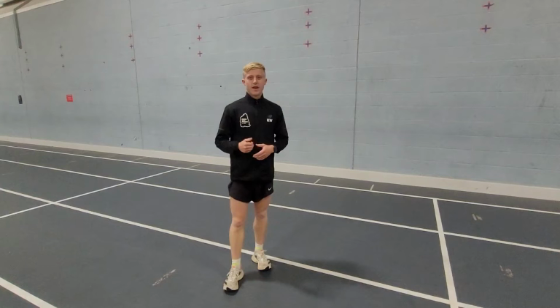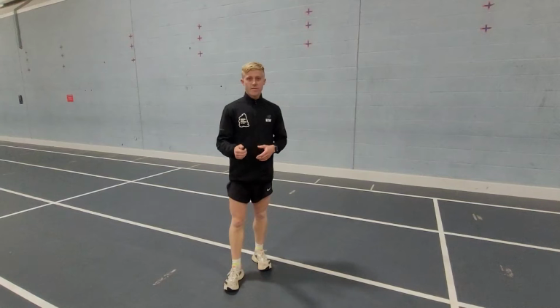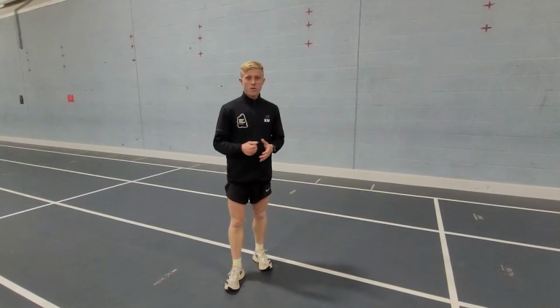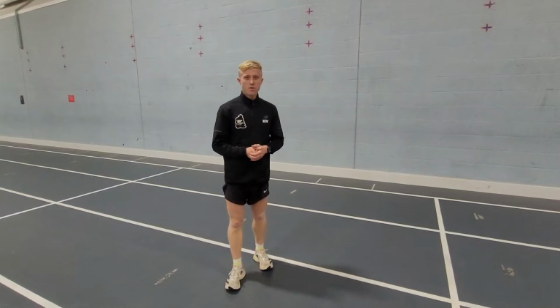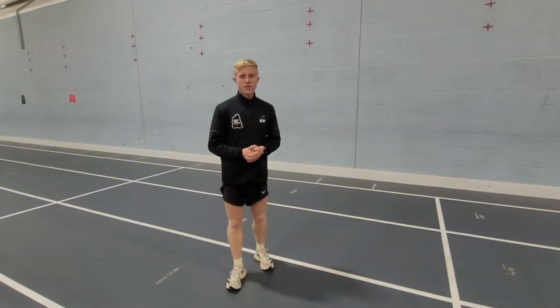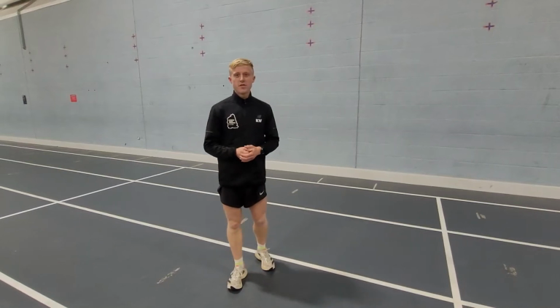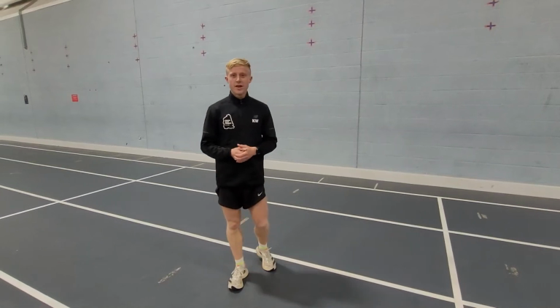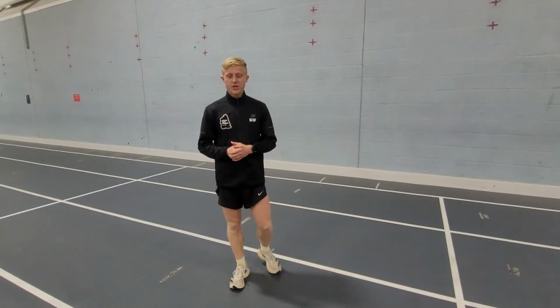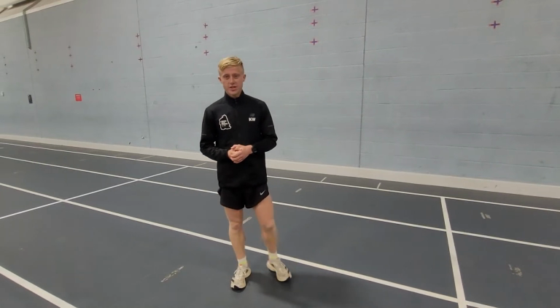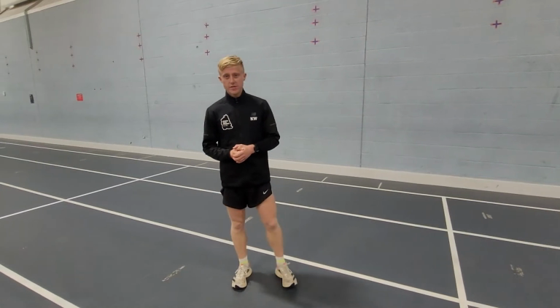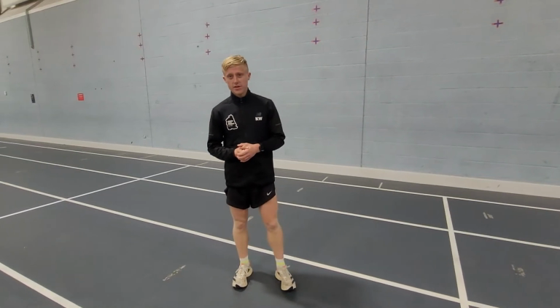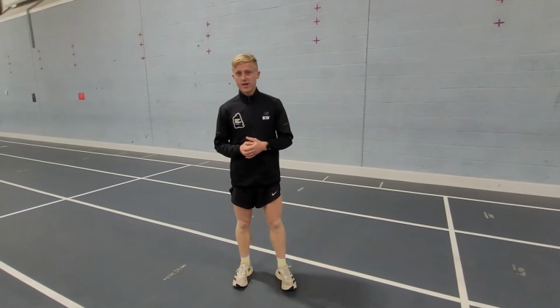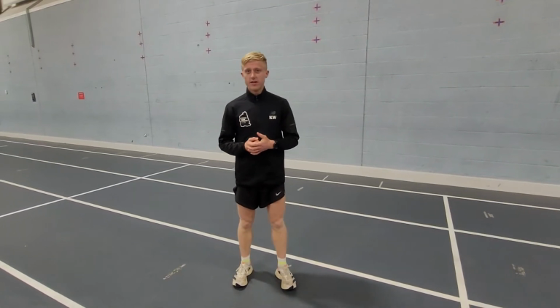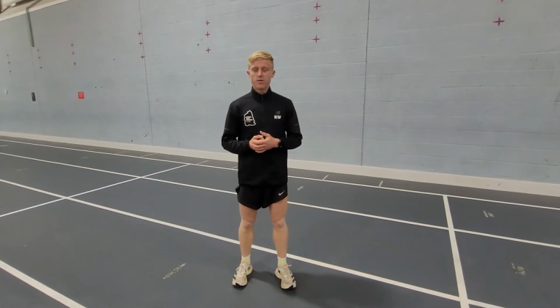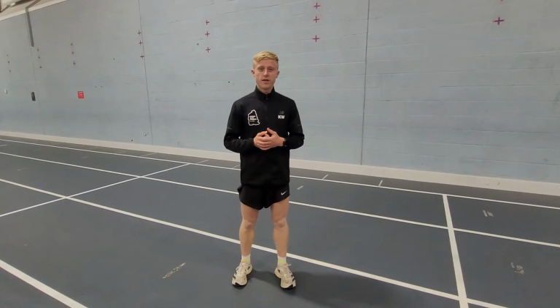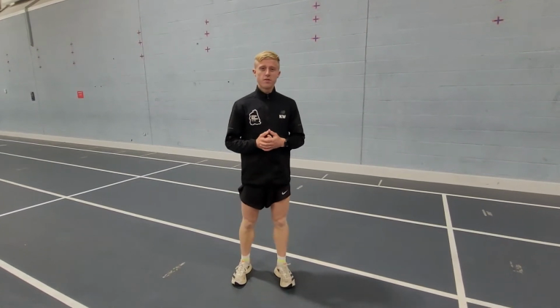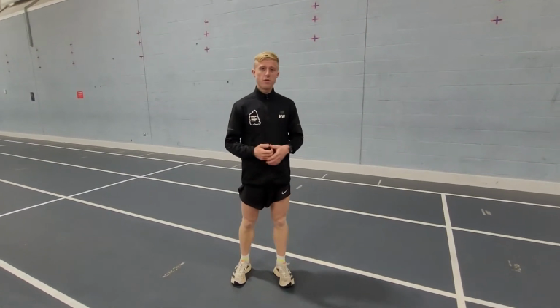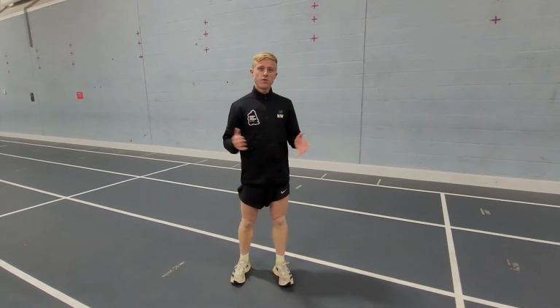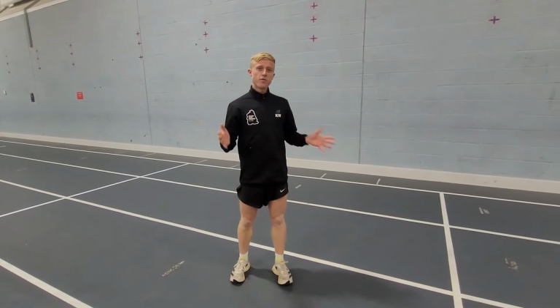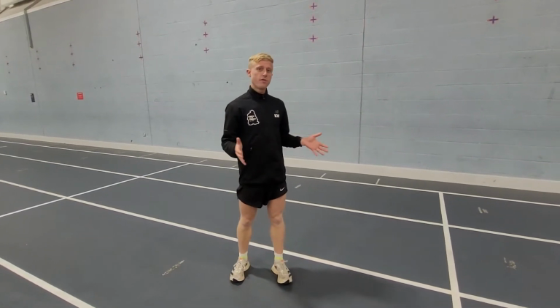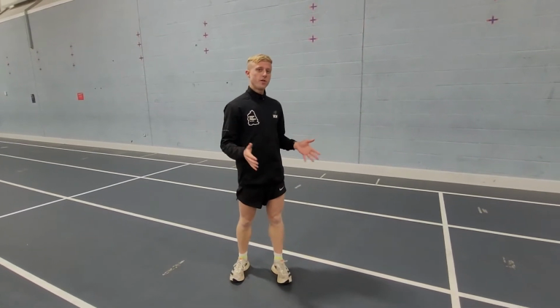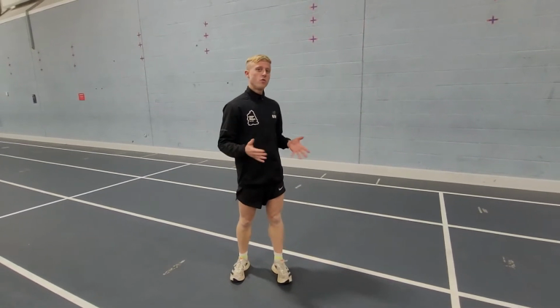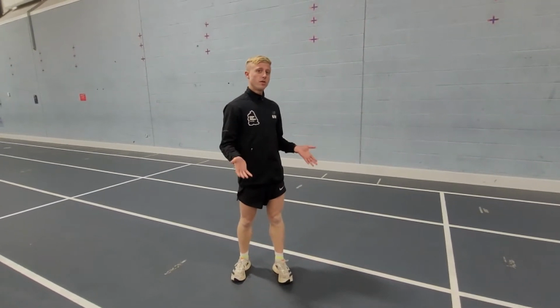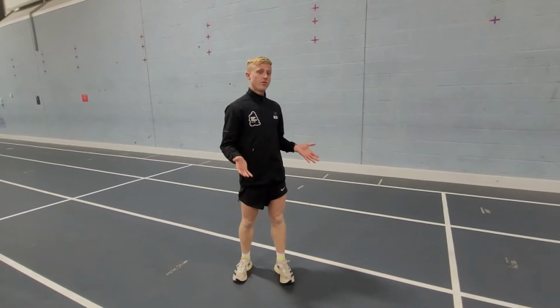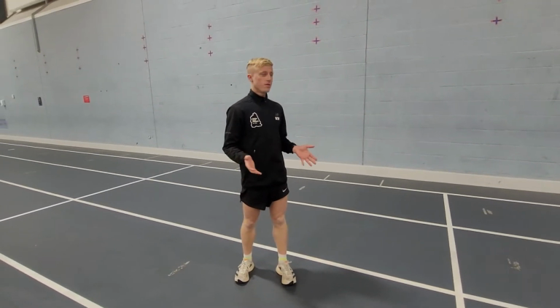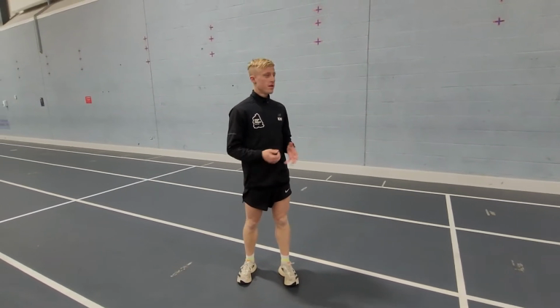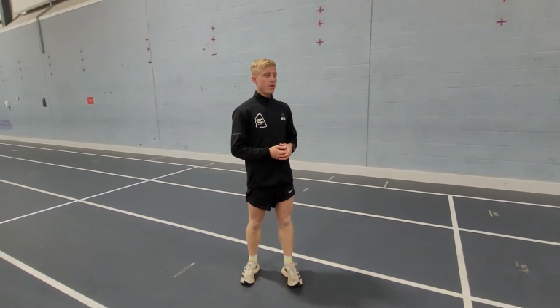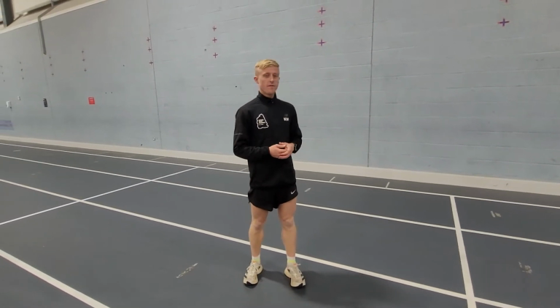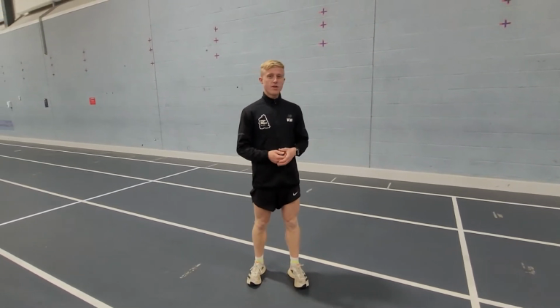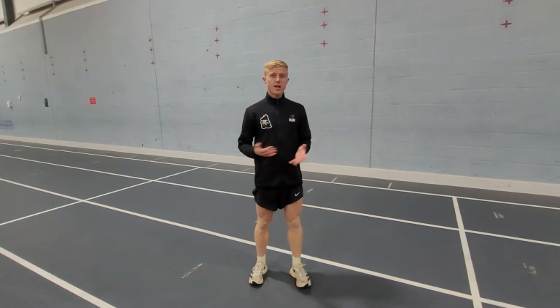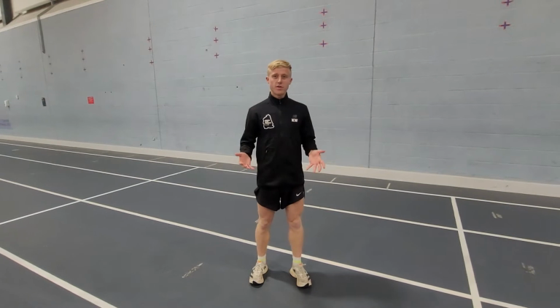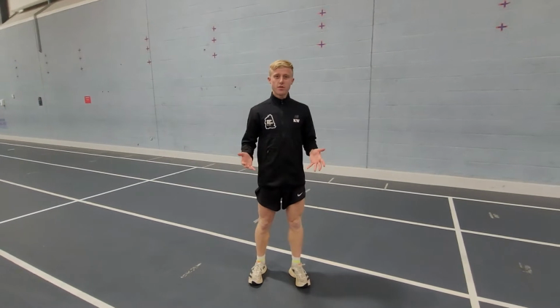Hi everyone, welcome — just another educational video here. So we're going to run through a few mobility drills and a few dynamic drills.